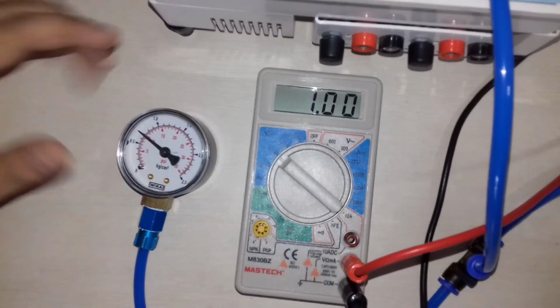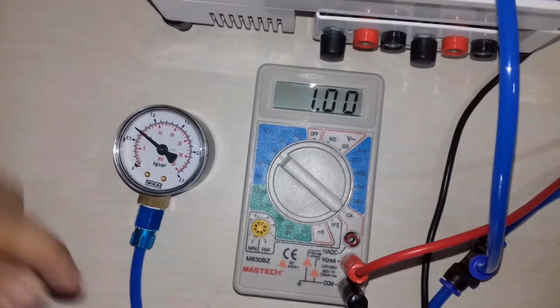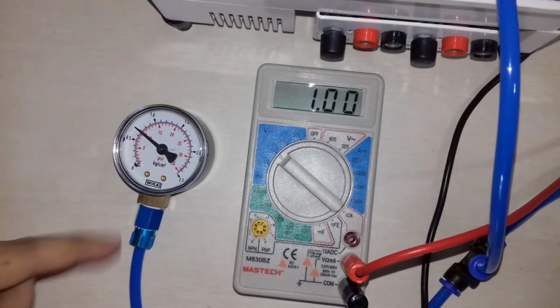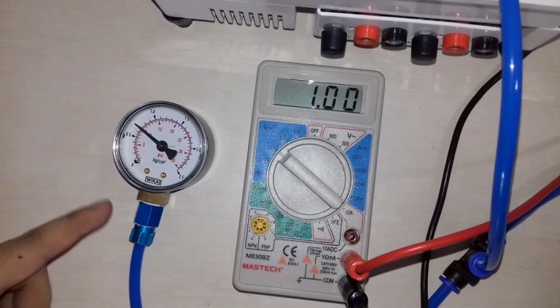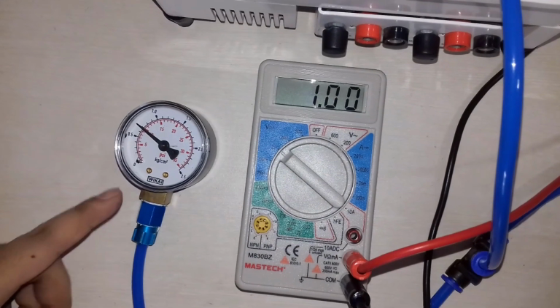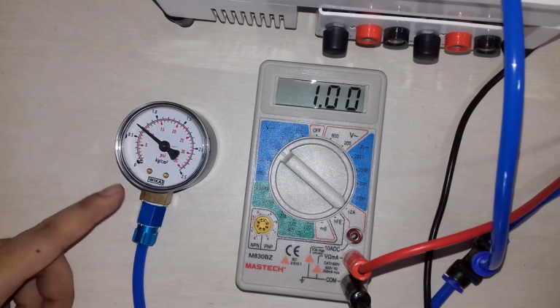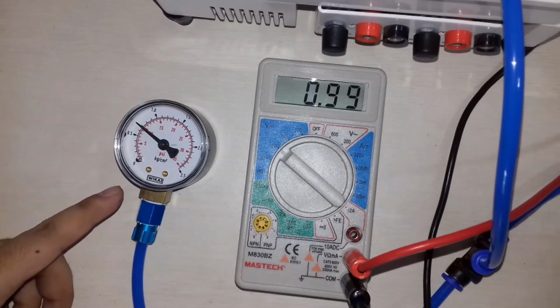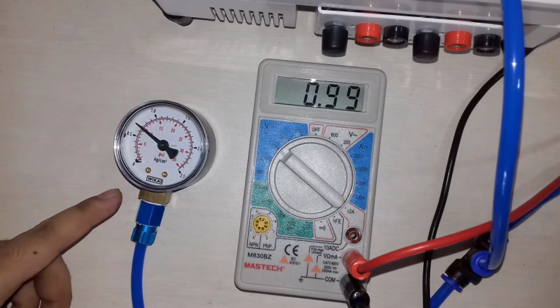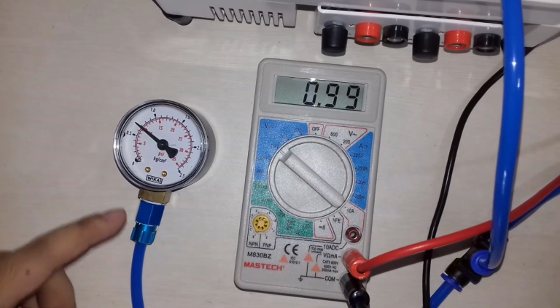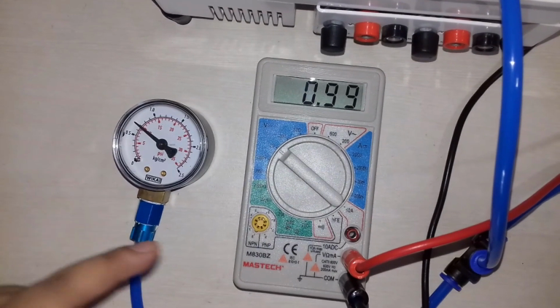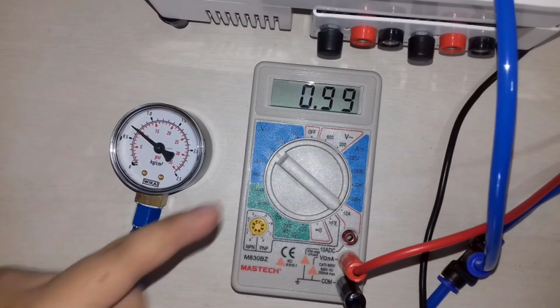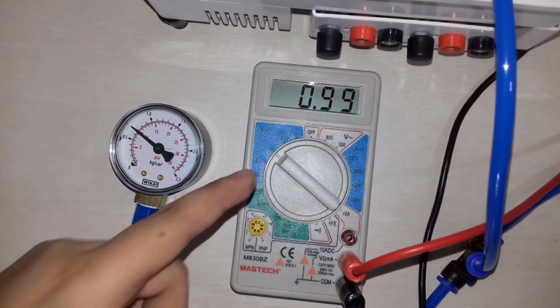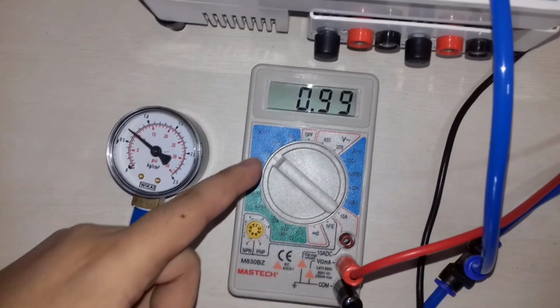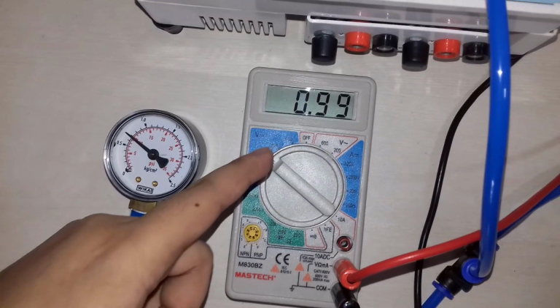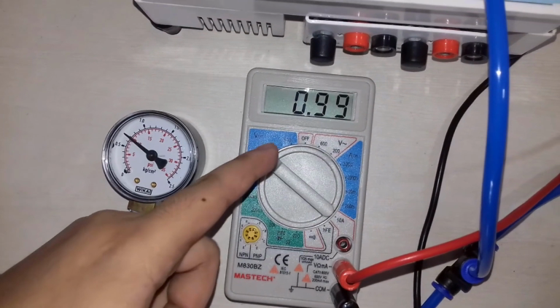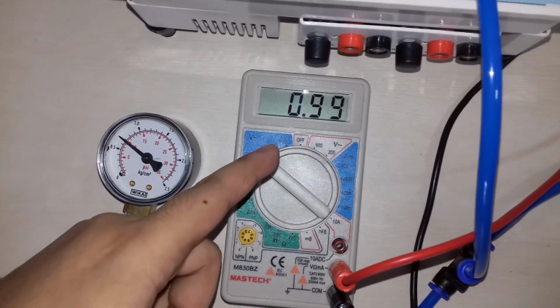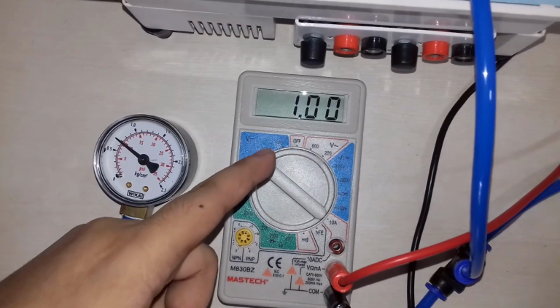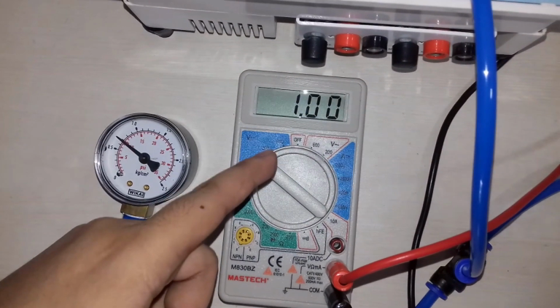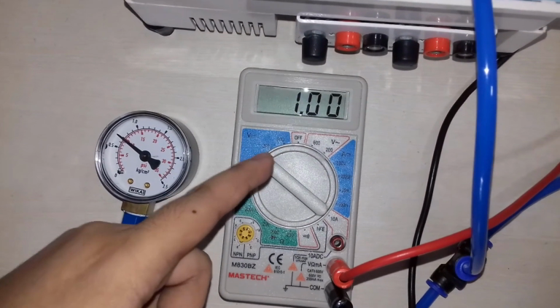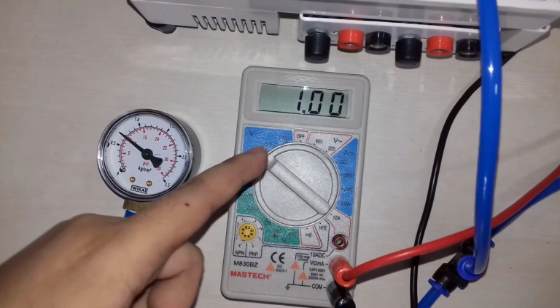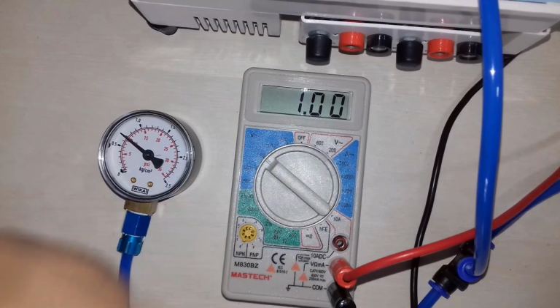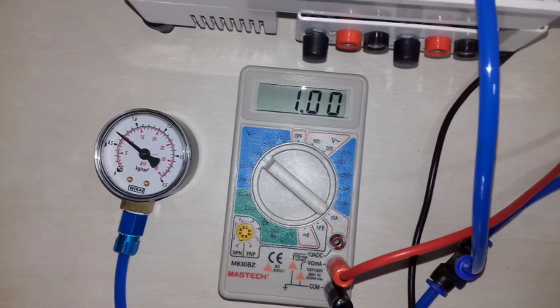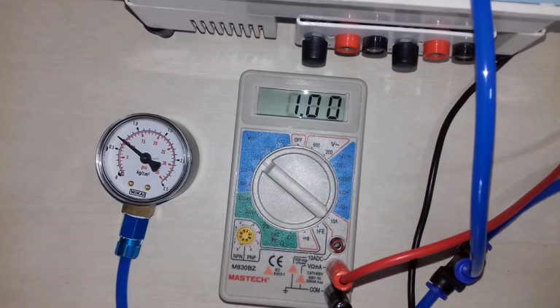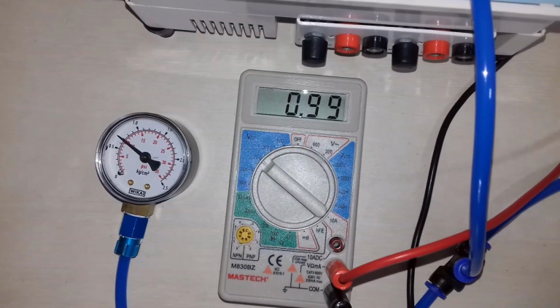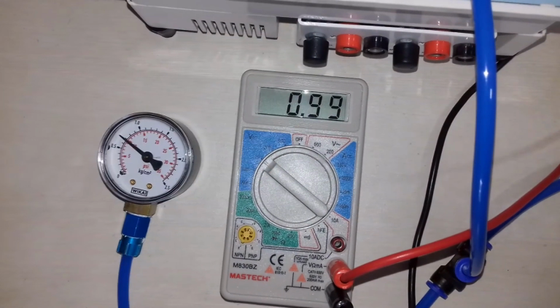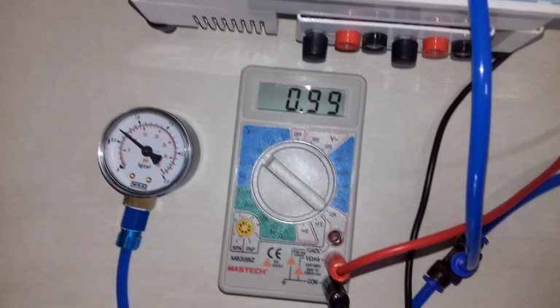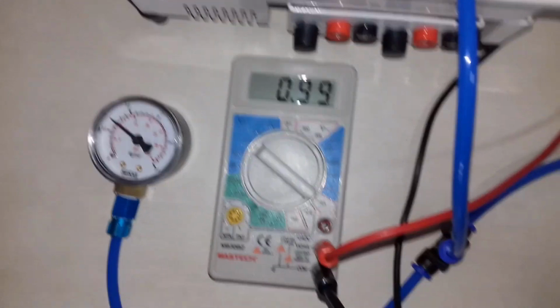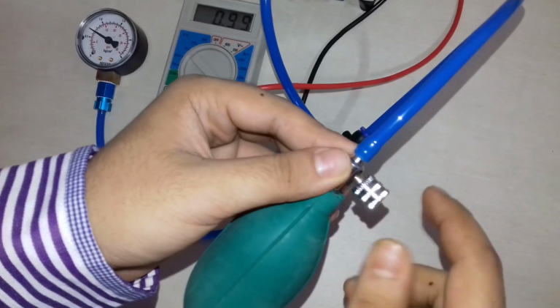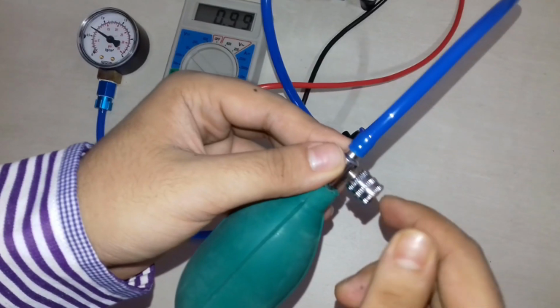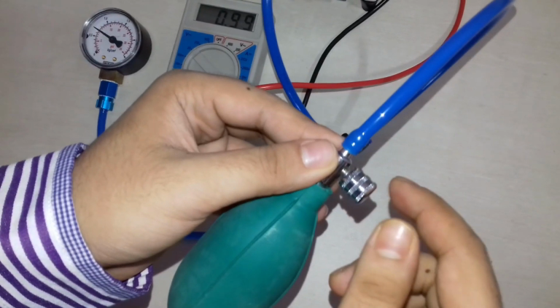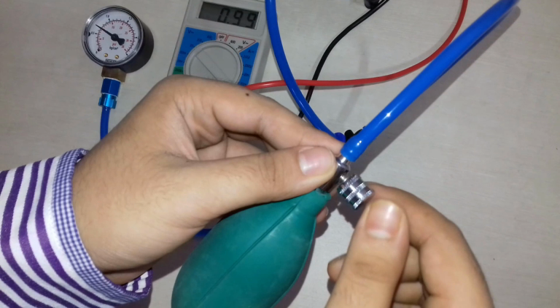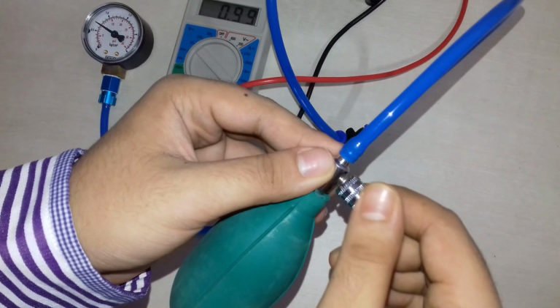For 10 psi pressure, we are getting an output voltage of 1 volt. Just slowly reduce the knob of air pressure.